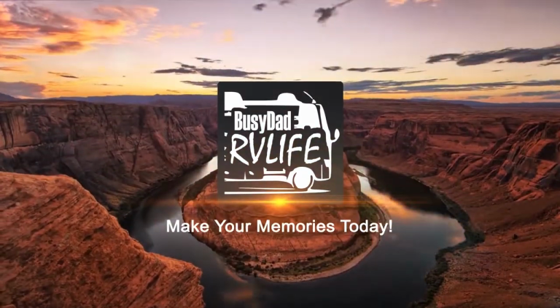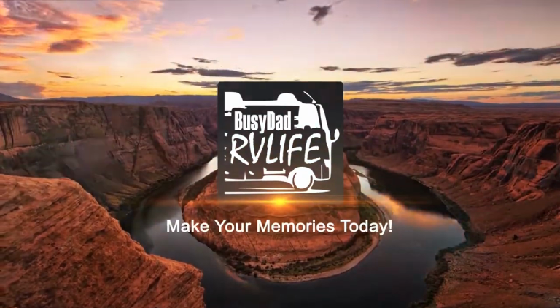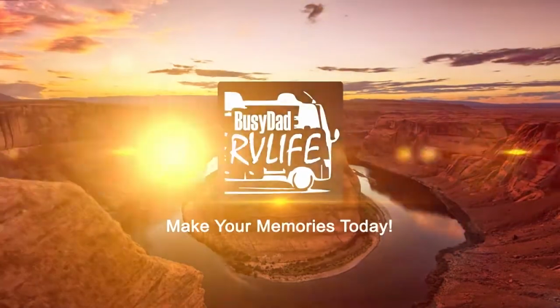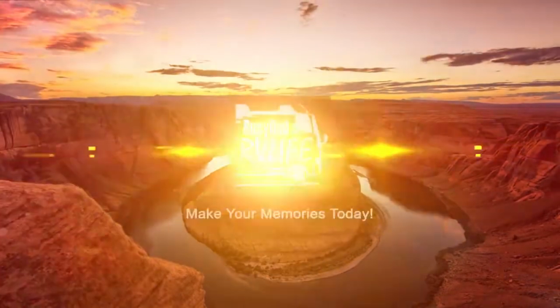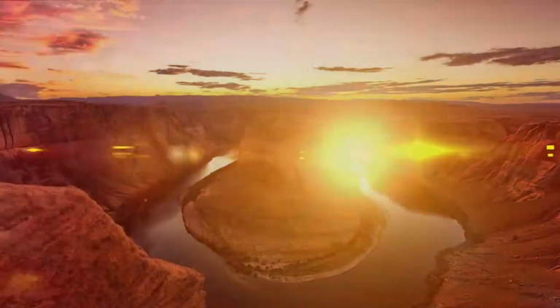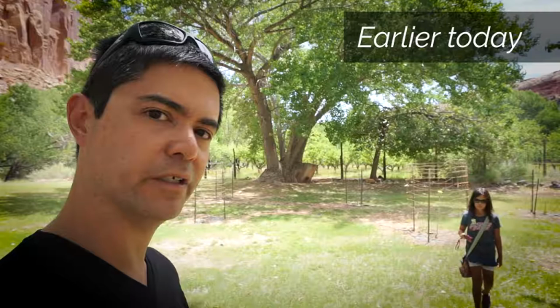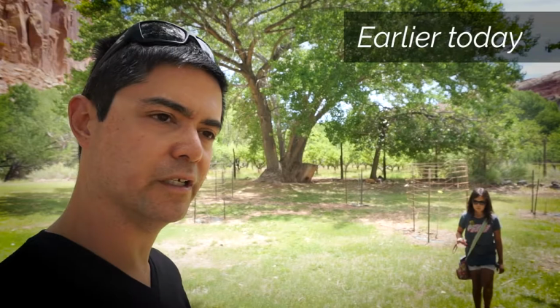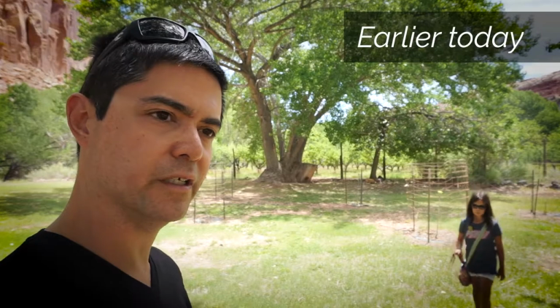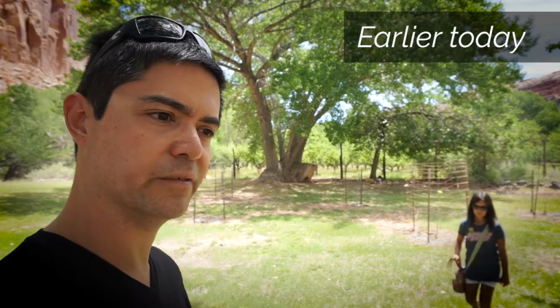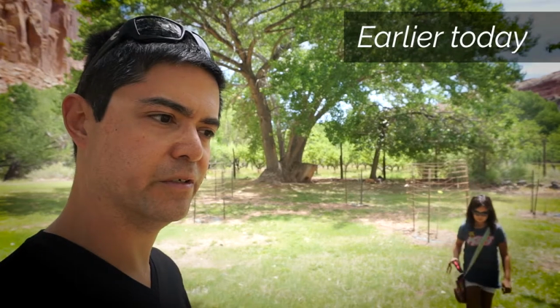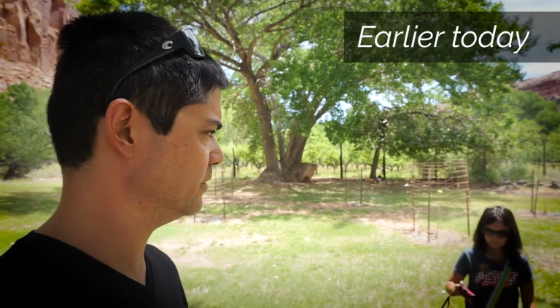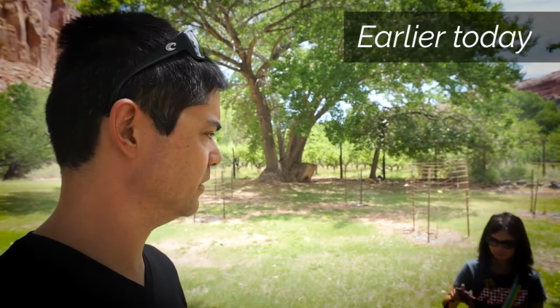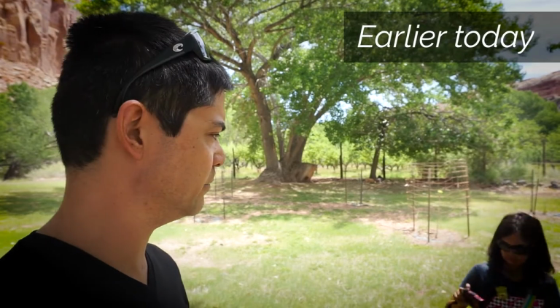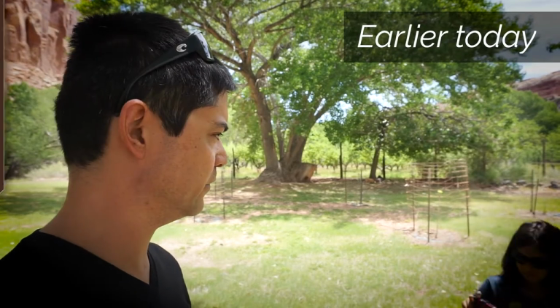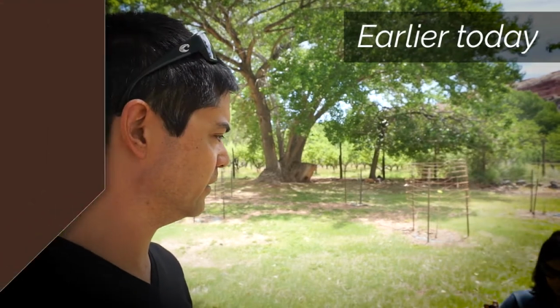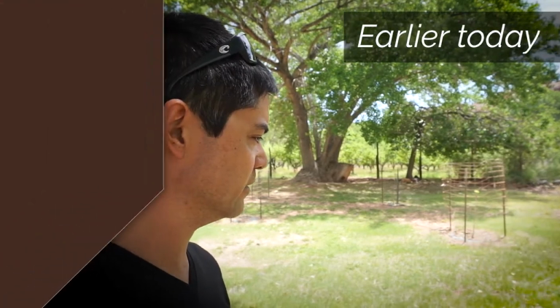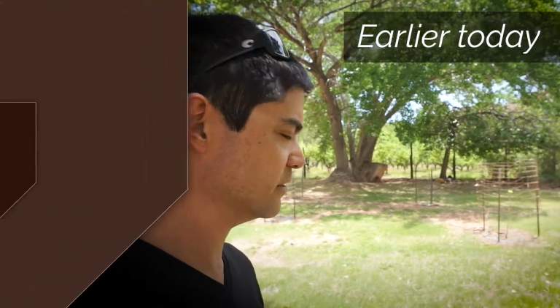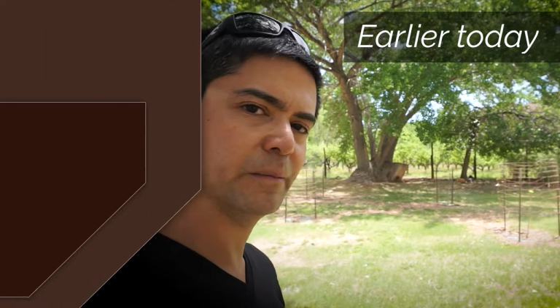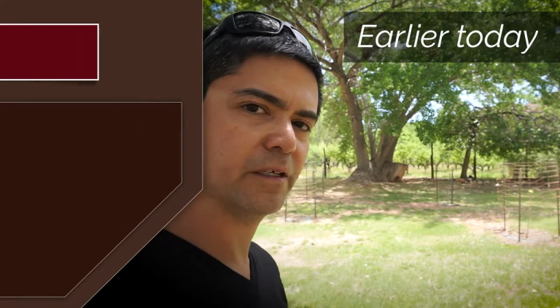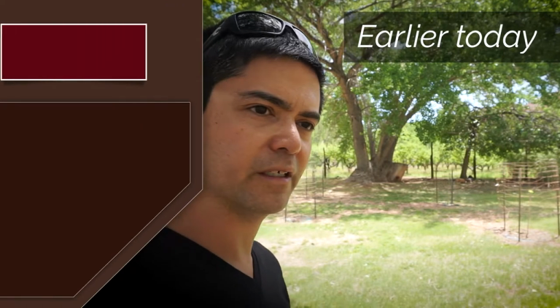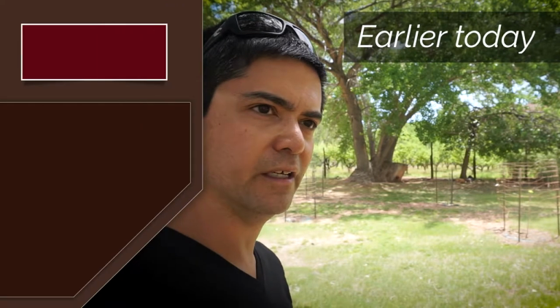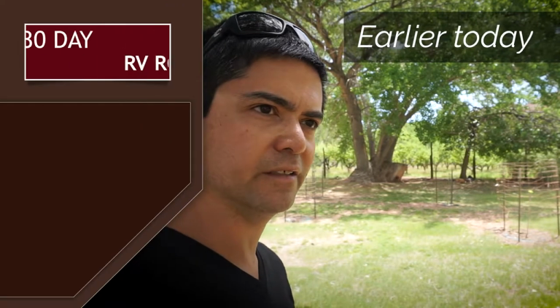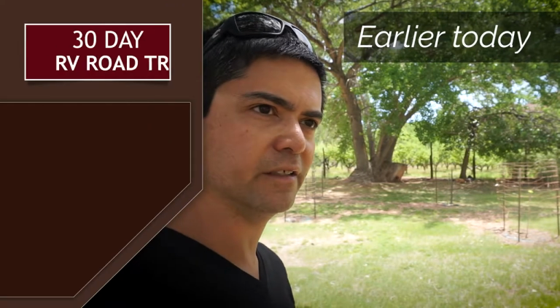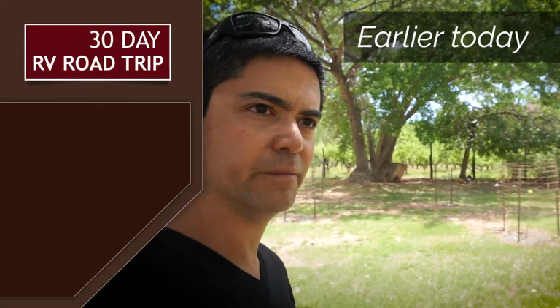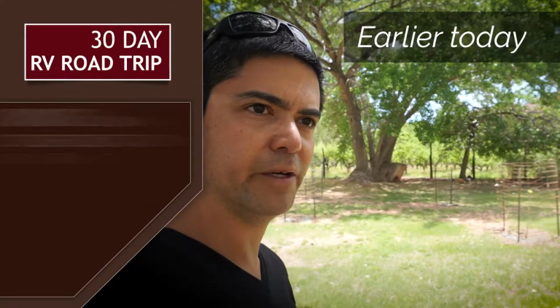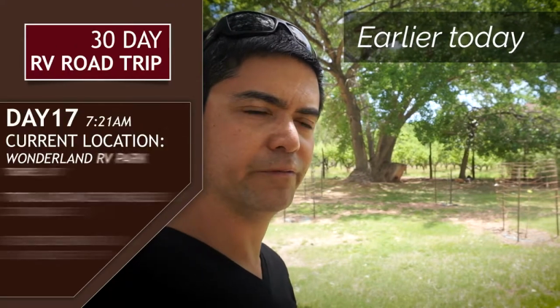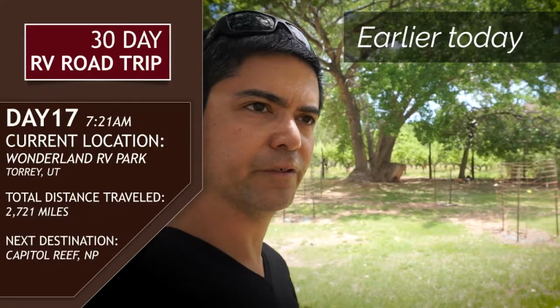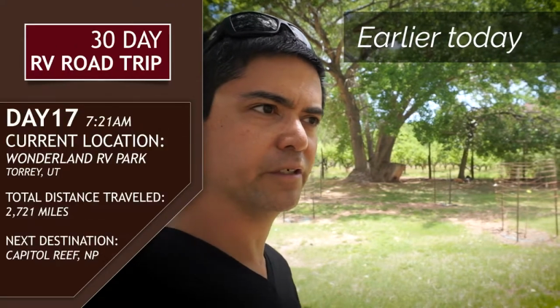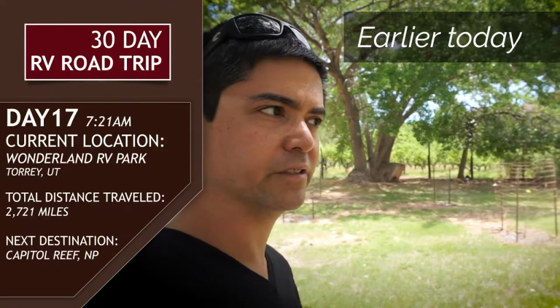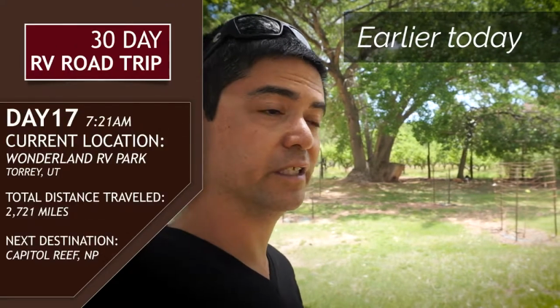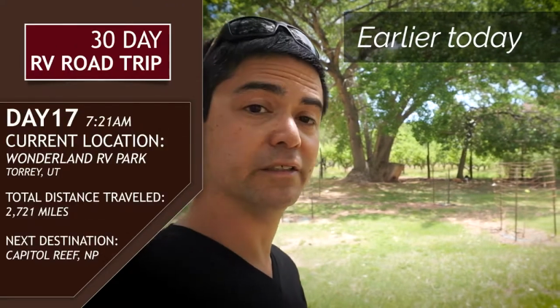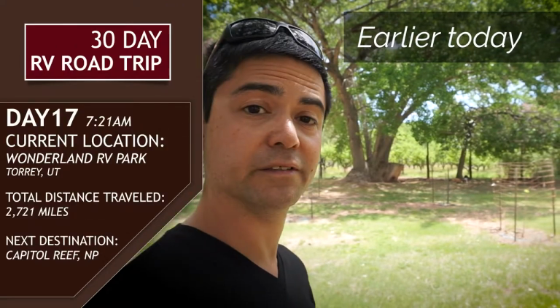Next up we're hitting the road to Goblin Valley State Park and then on to Moab for Arches and Canyonlands.